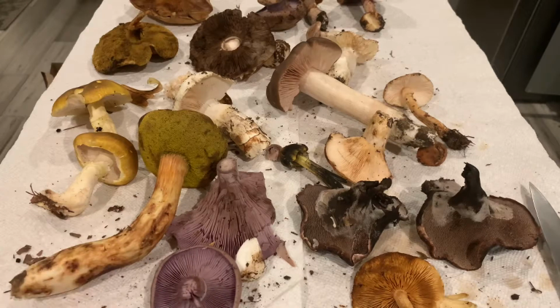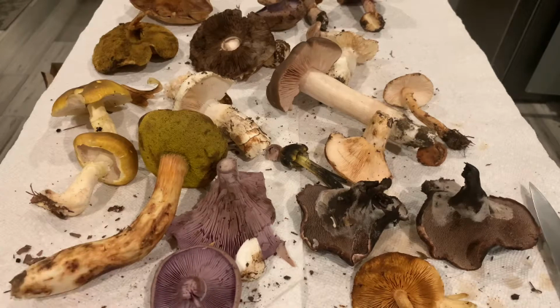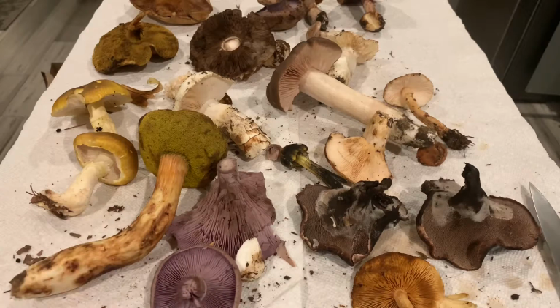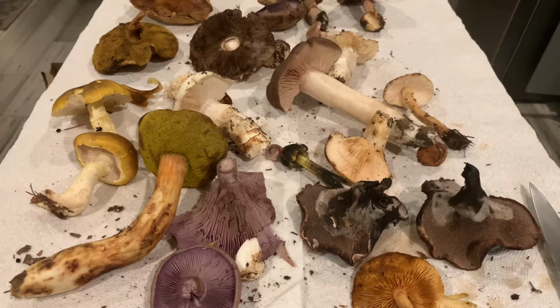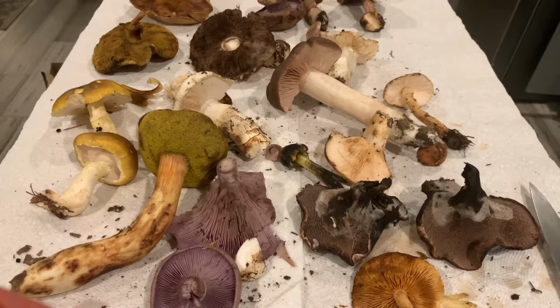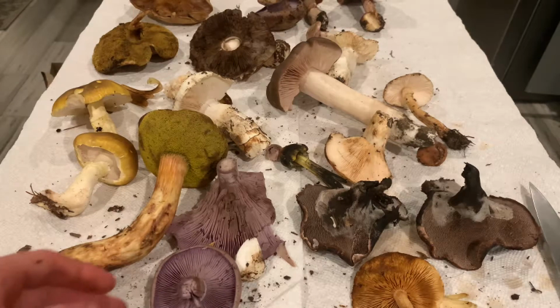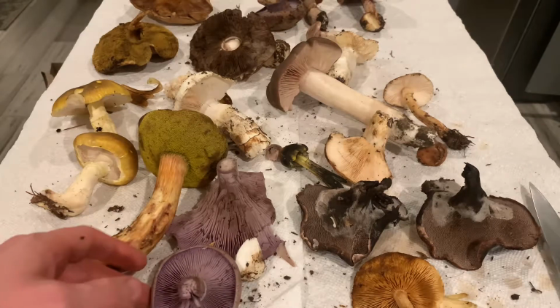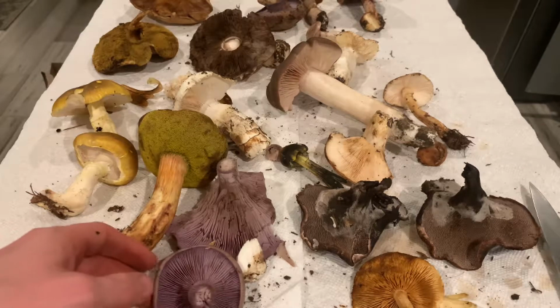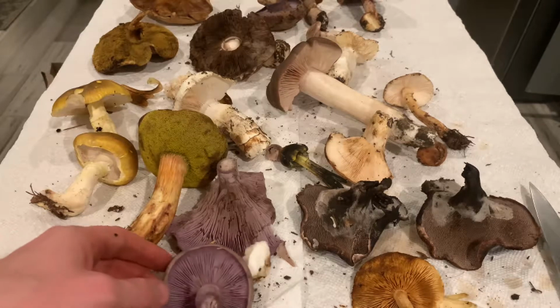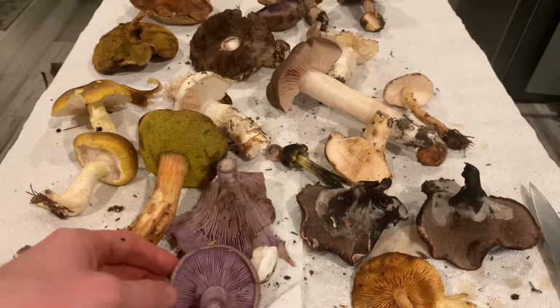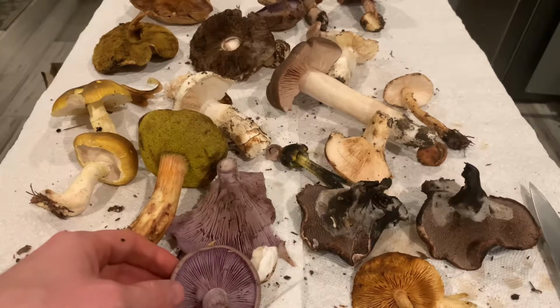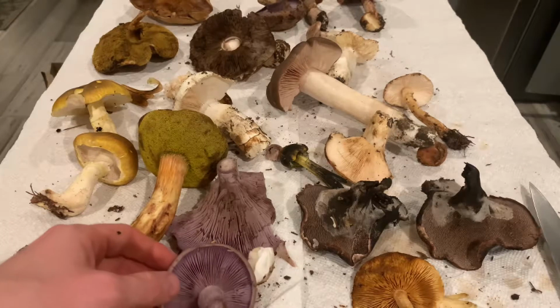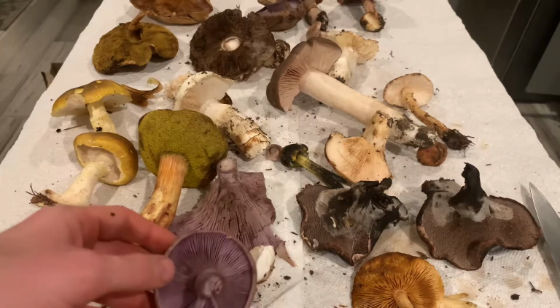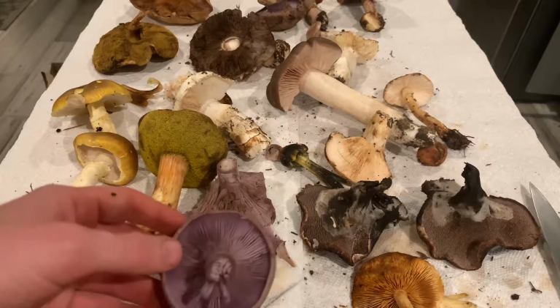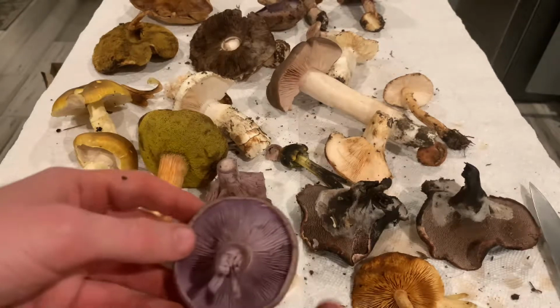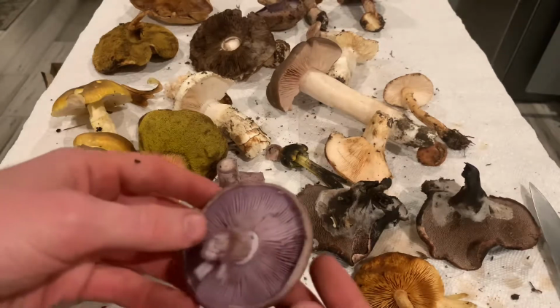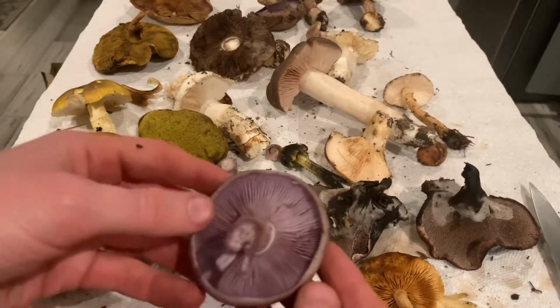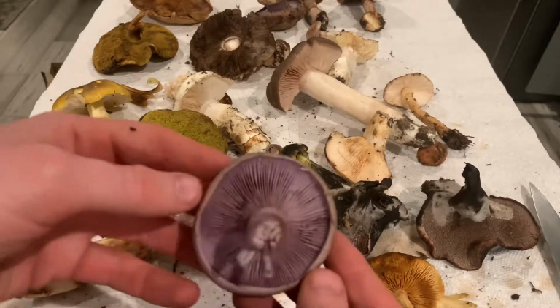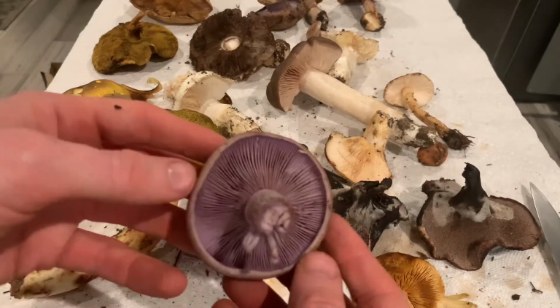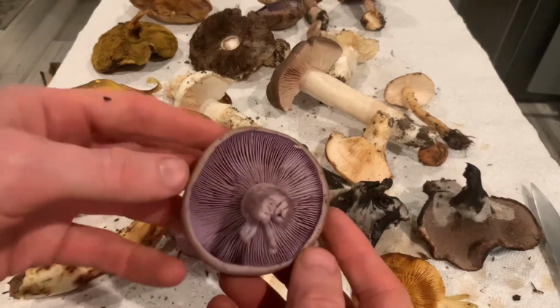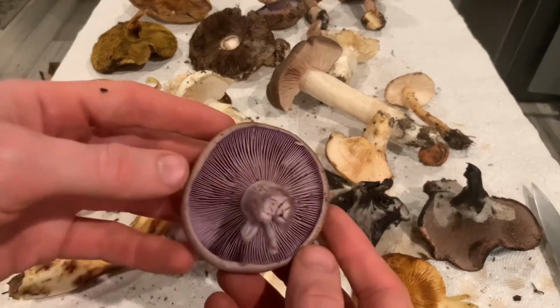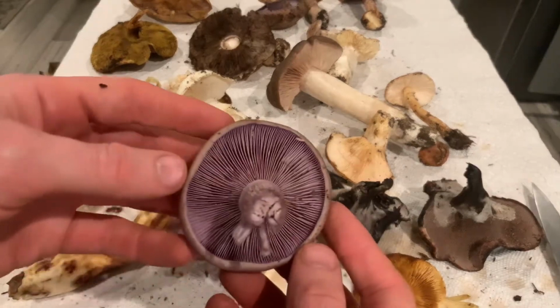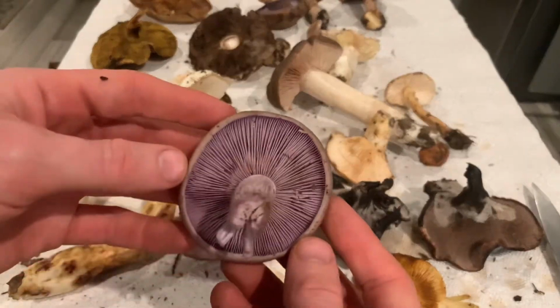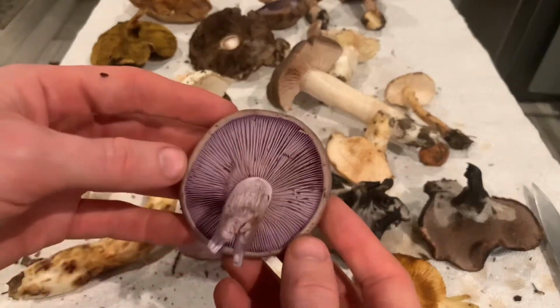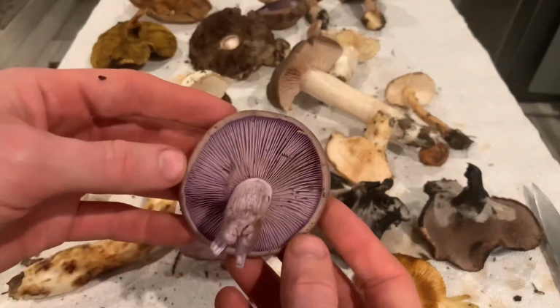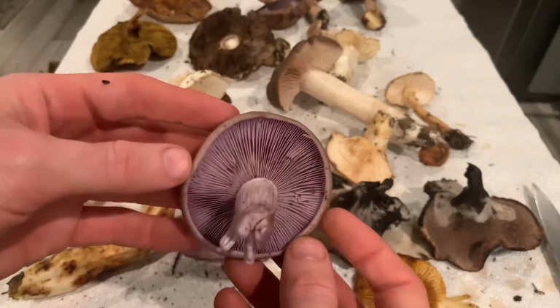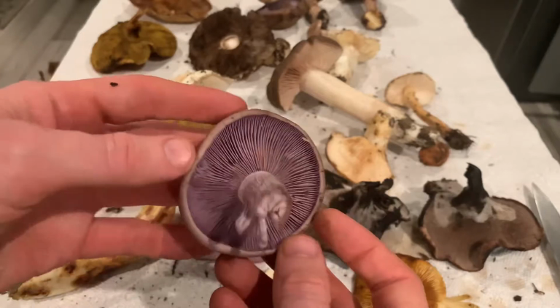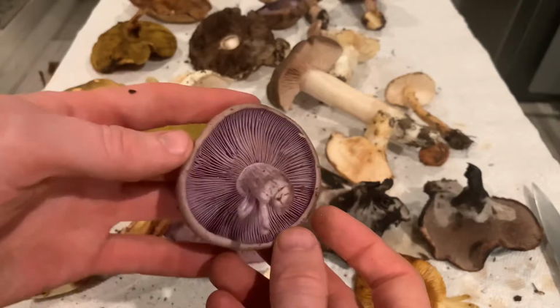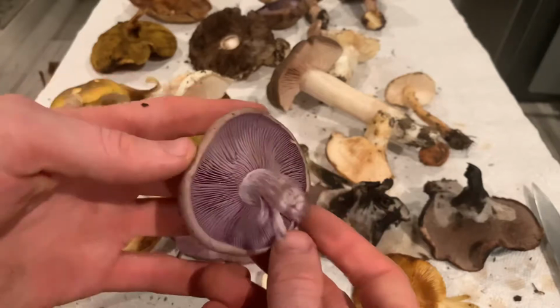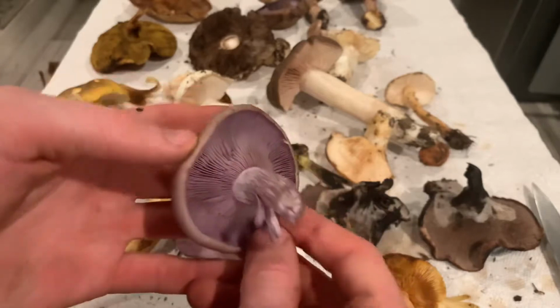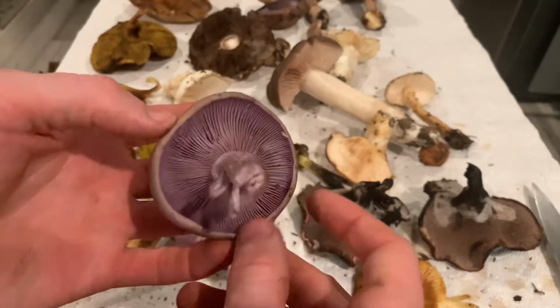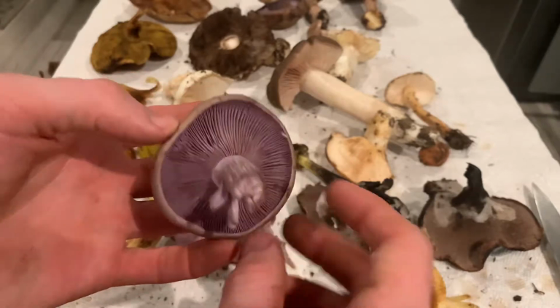Hey guys, I'm going to give you a really quick tour of the biodiversity that I found today here in the Napa Valley.